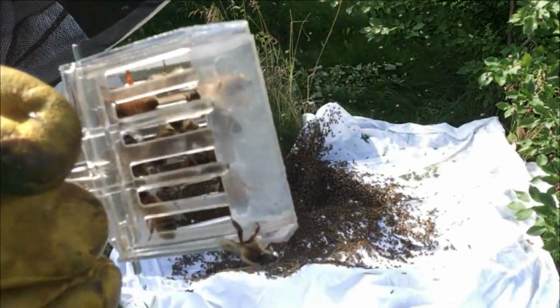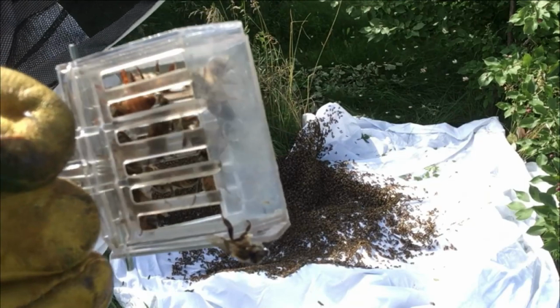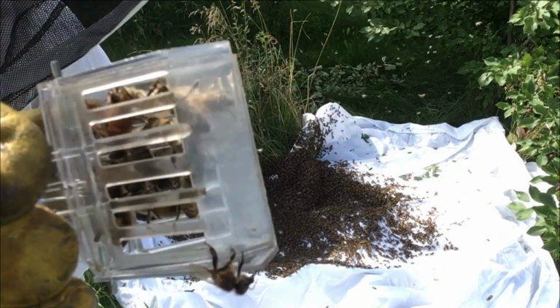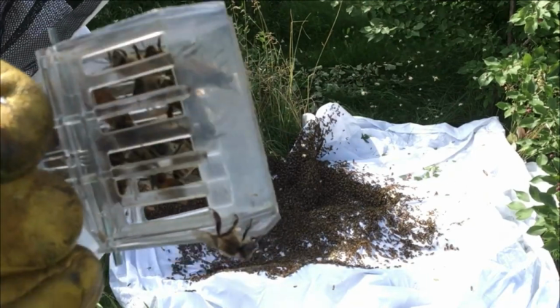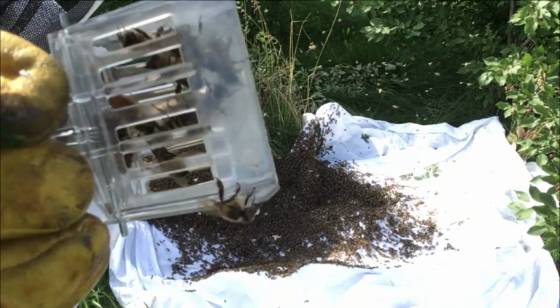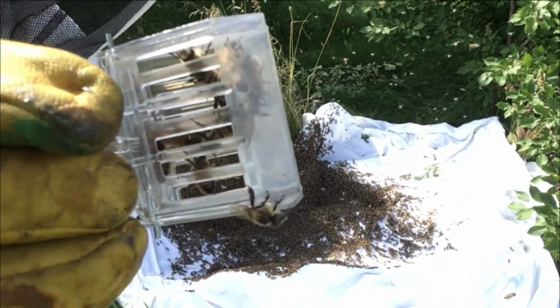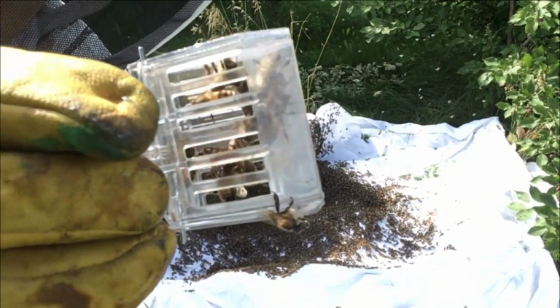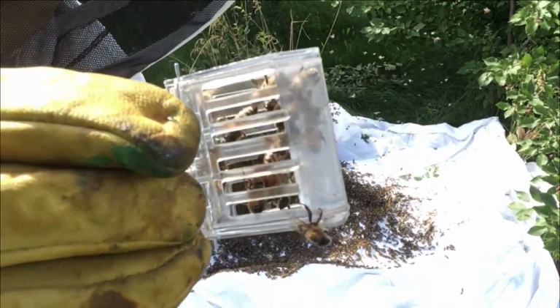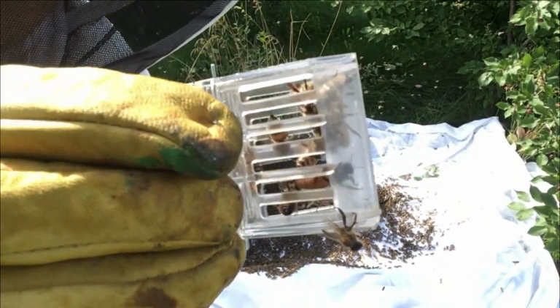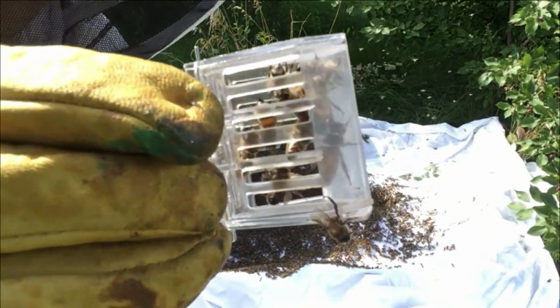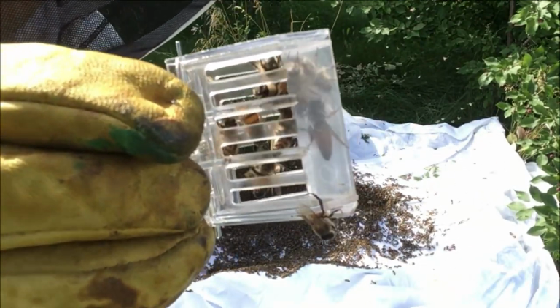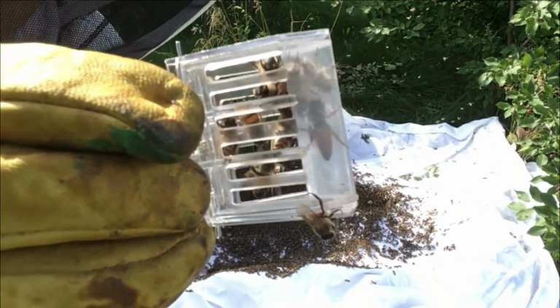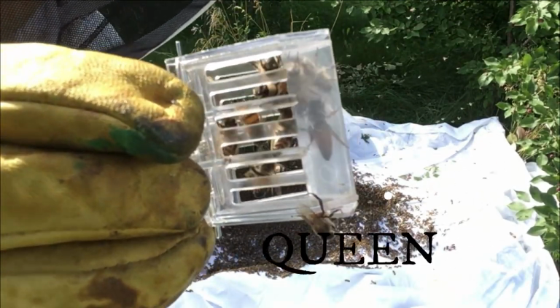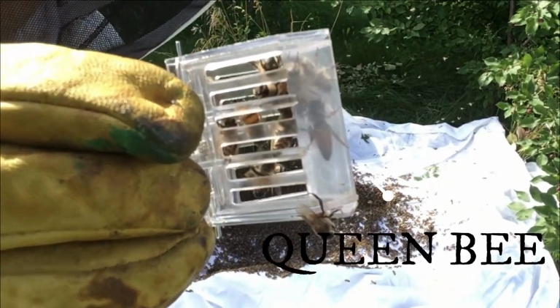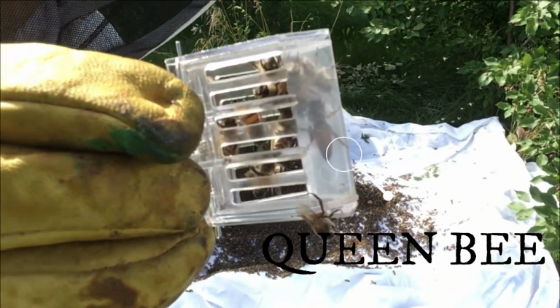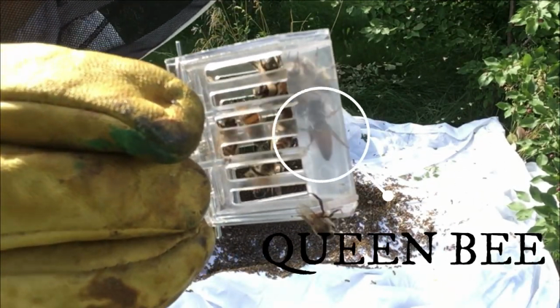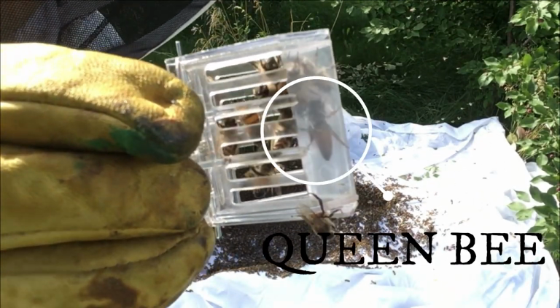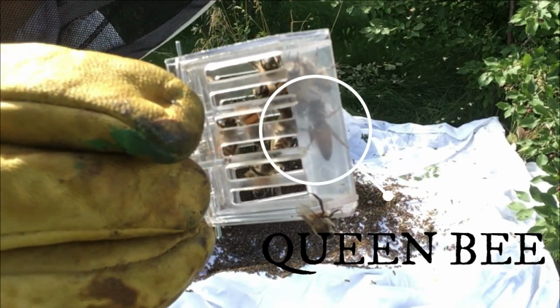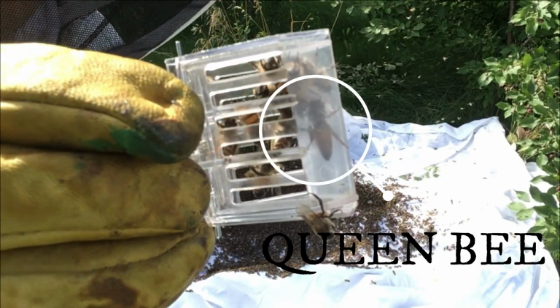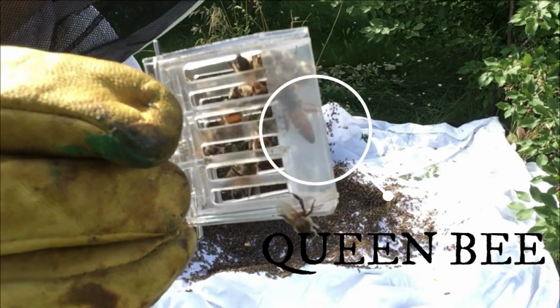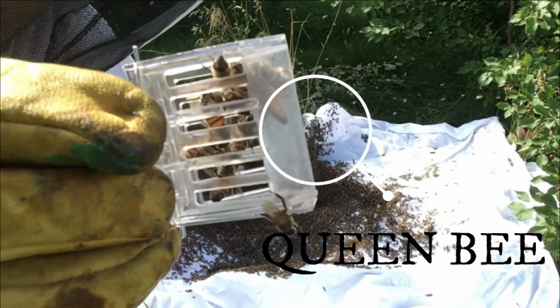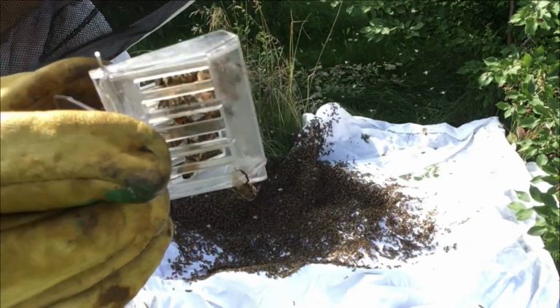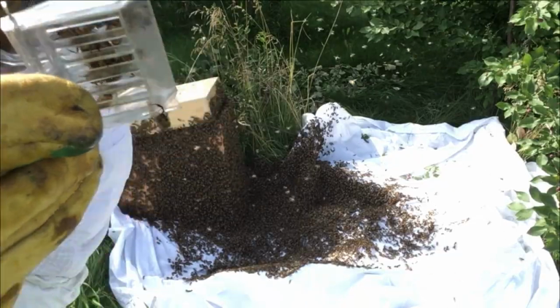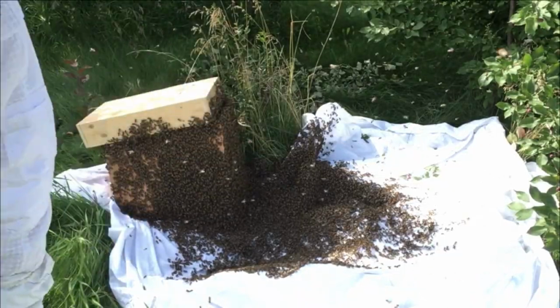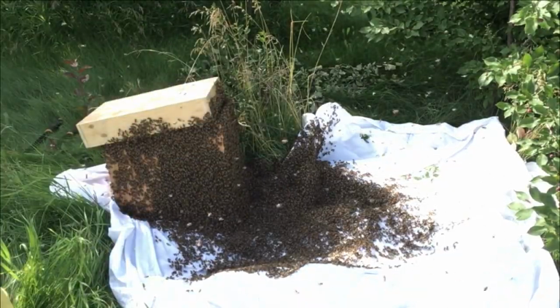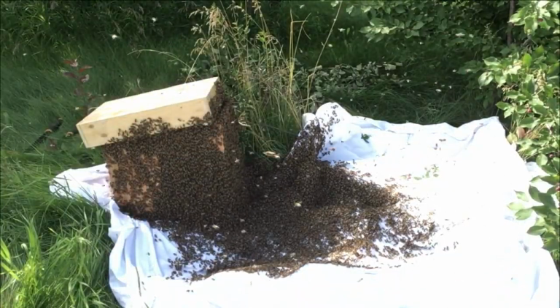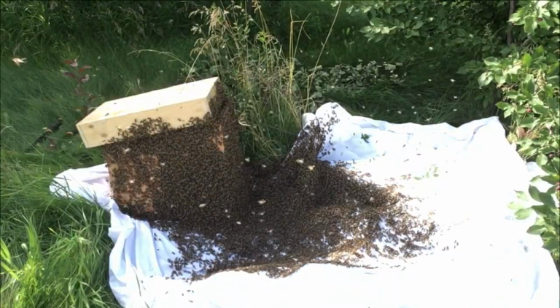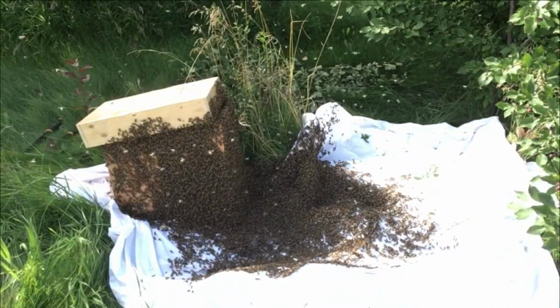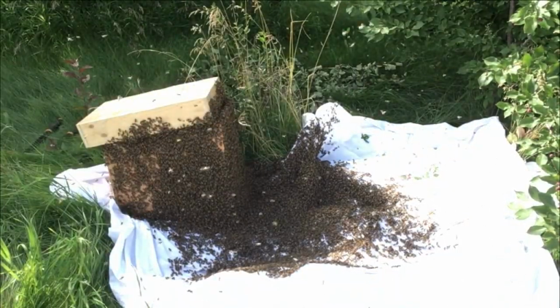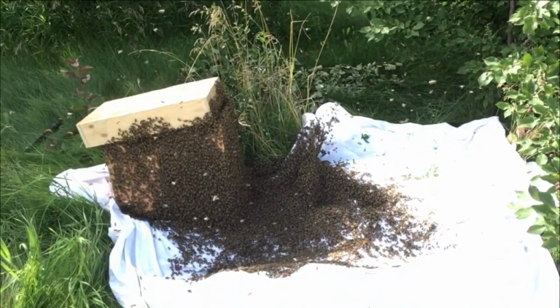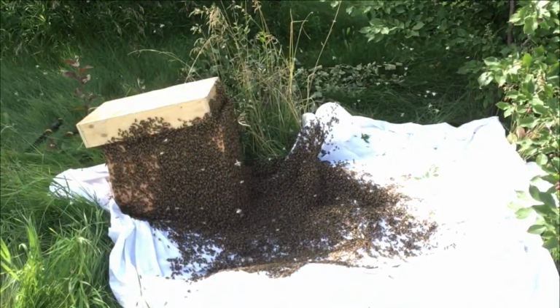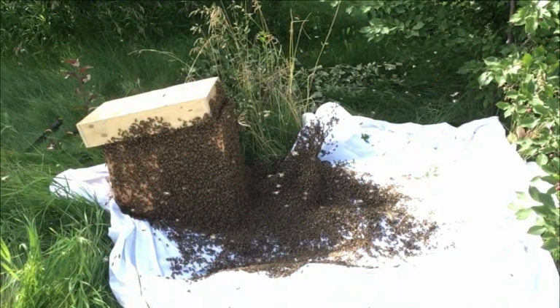So we just put her in the box and the rest will come in? Yeah. I'll show you guys if you want to see it quick.